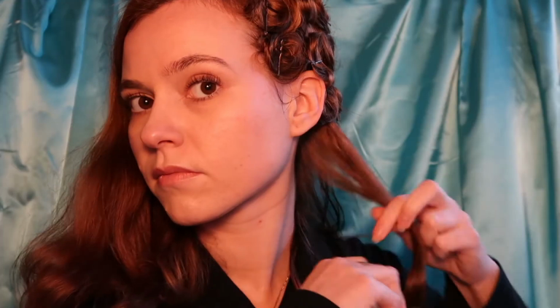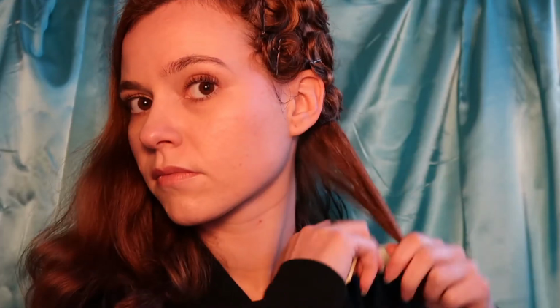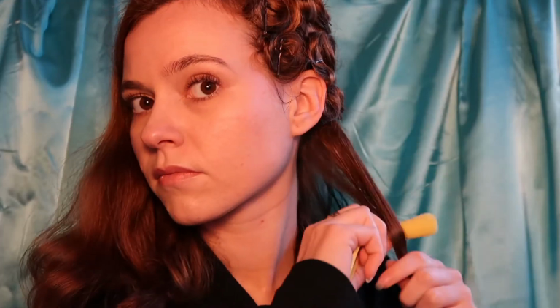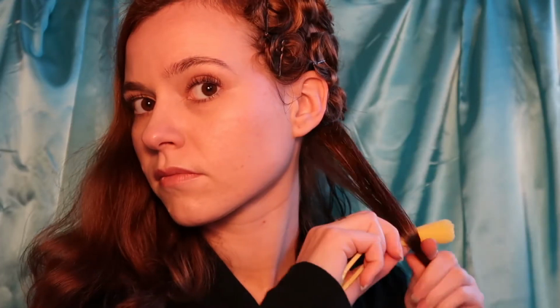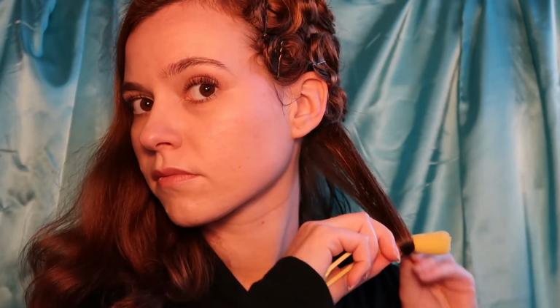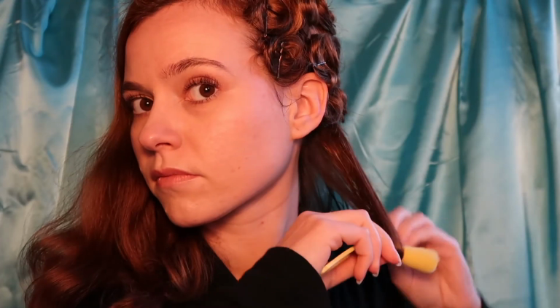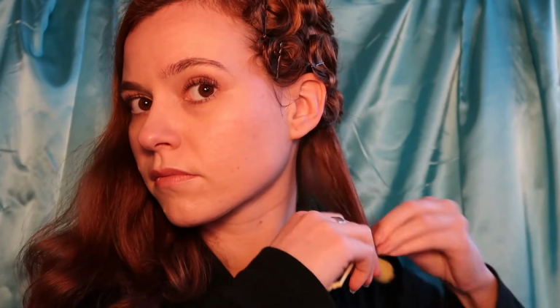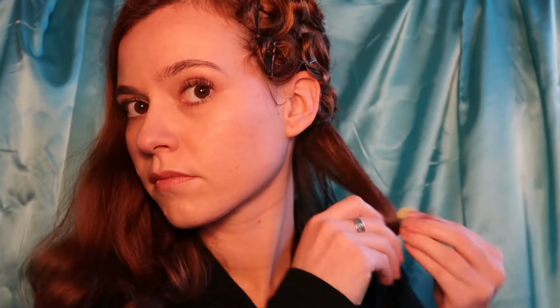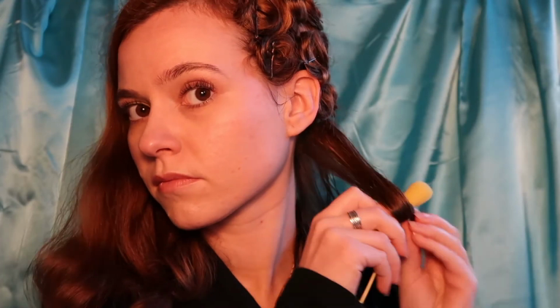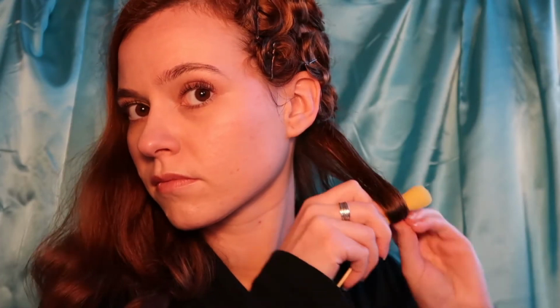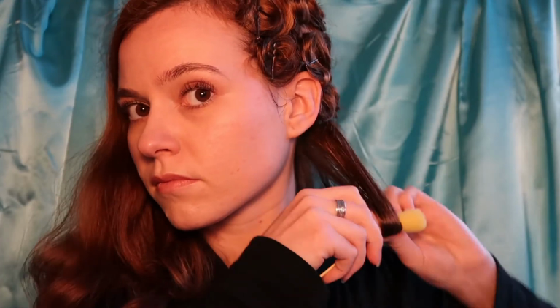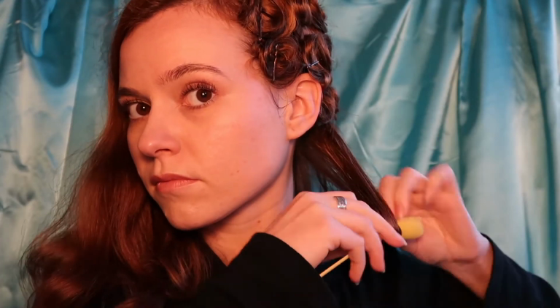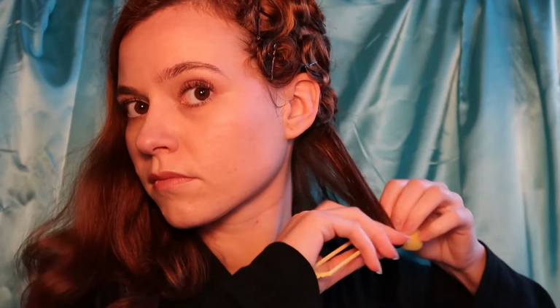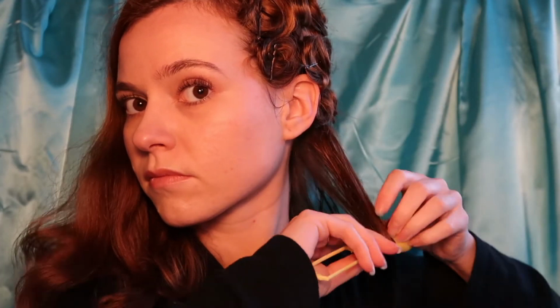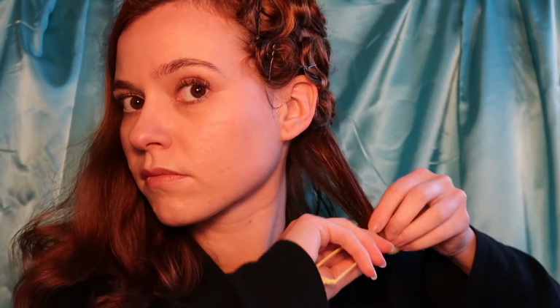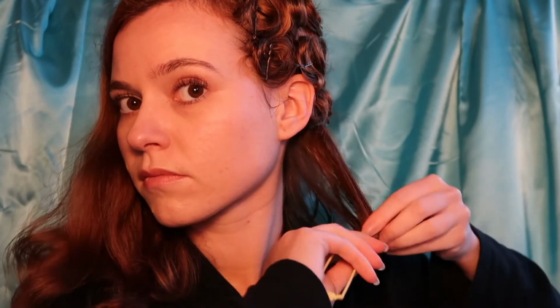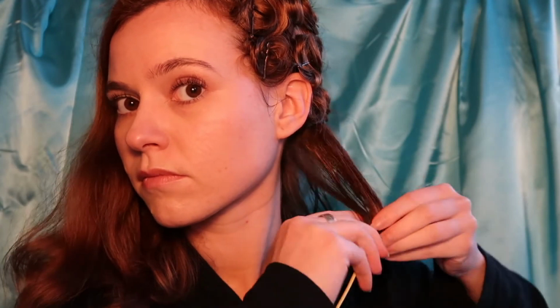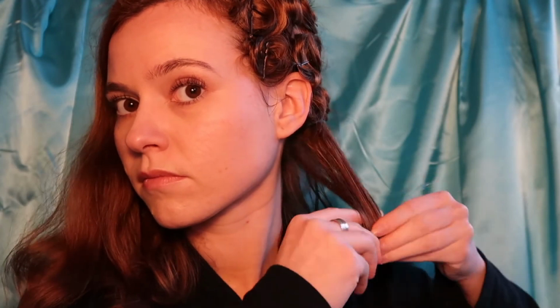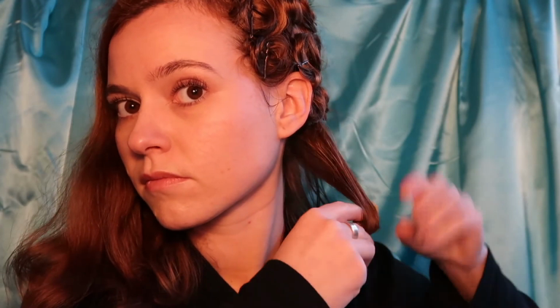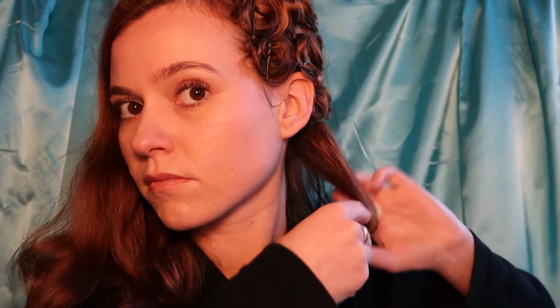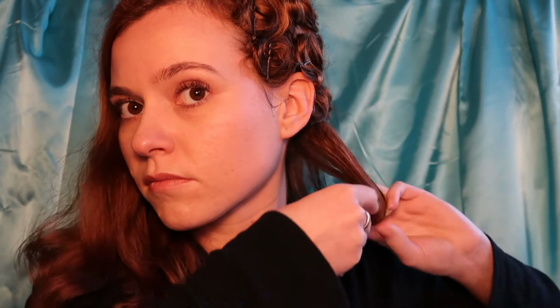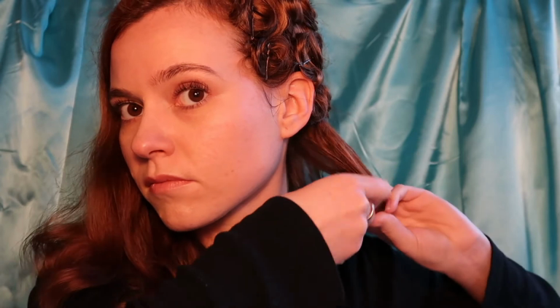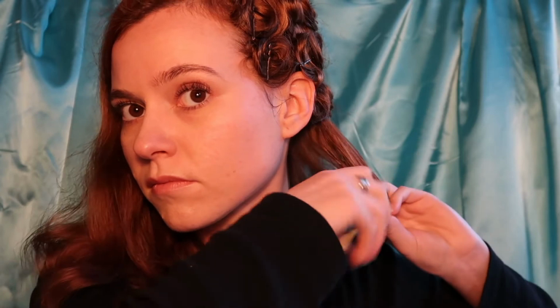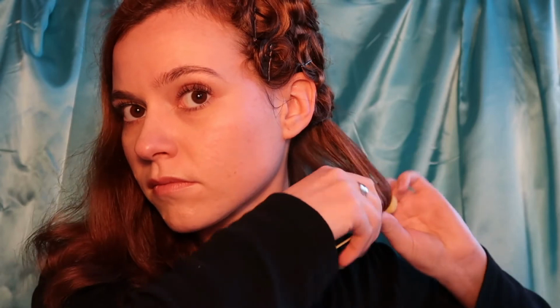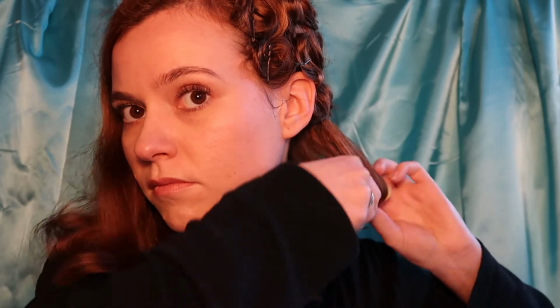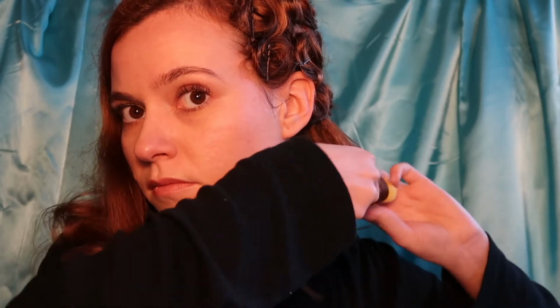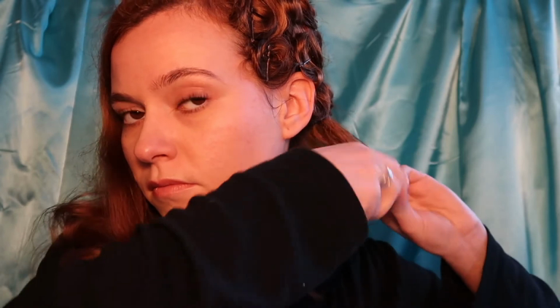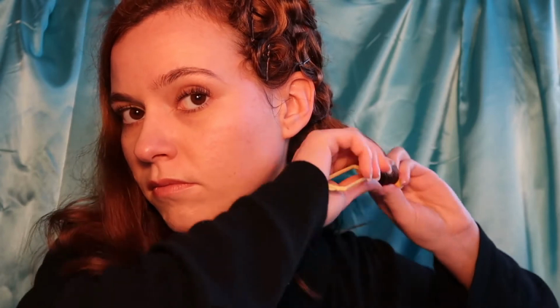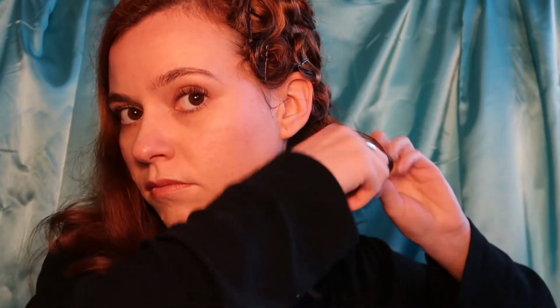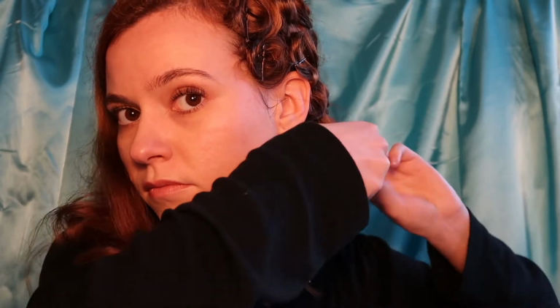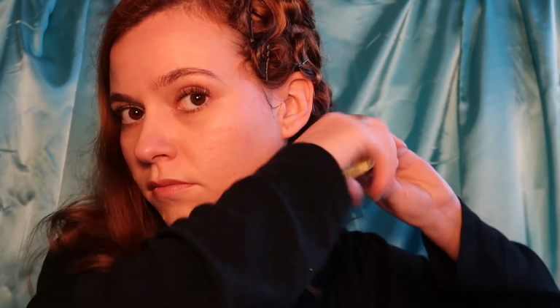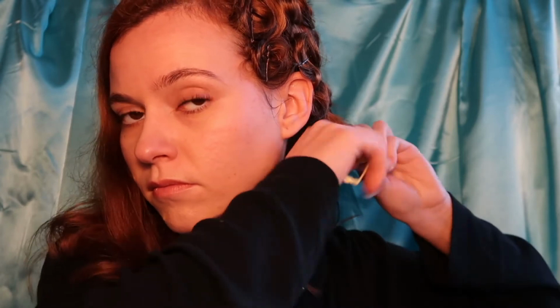Alternating the direction of the curls results in a more sculpted, well defined wave.